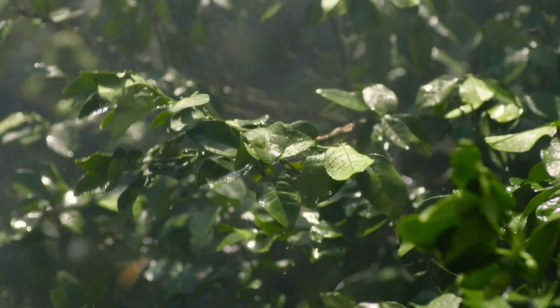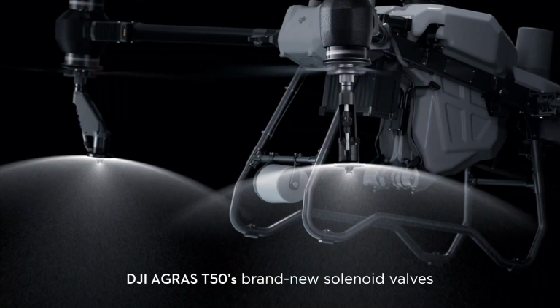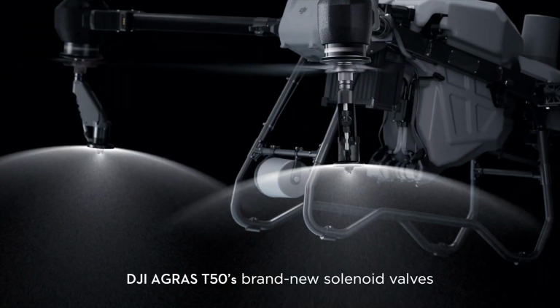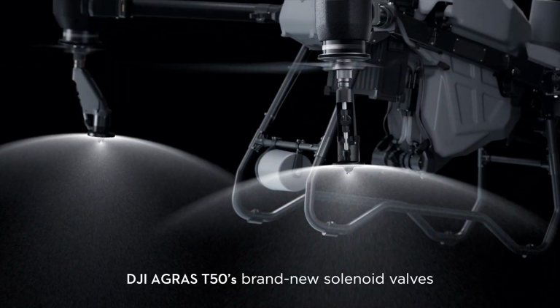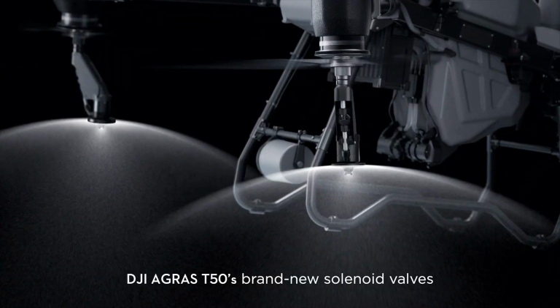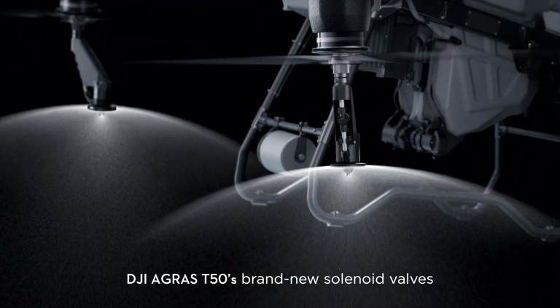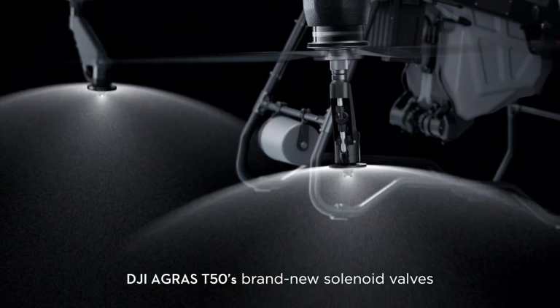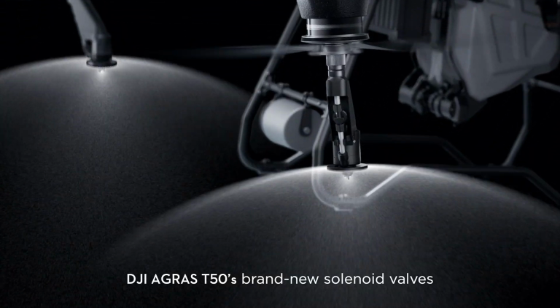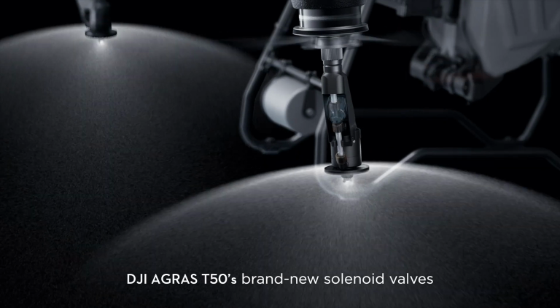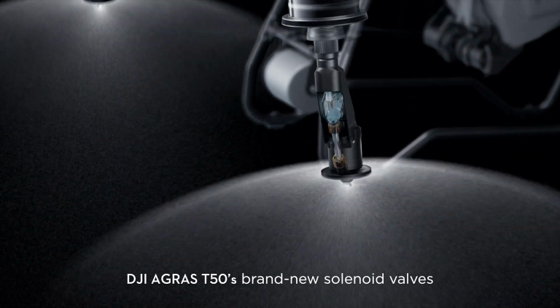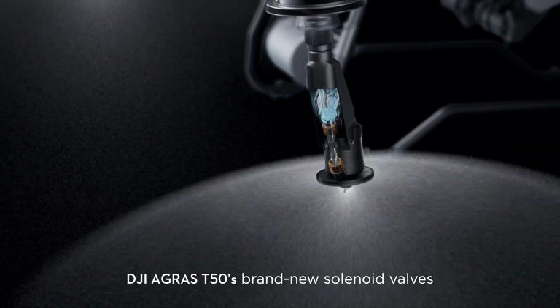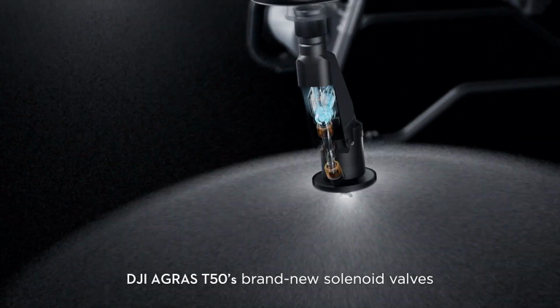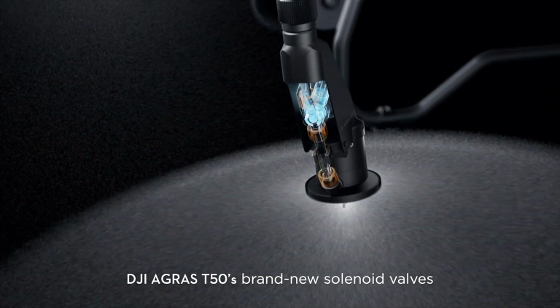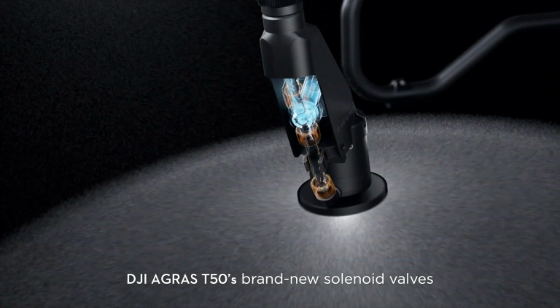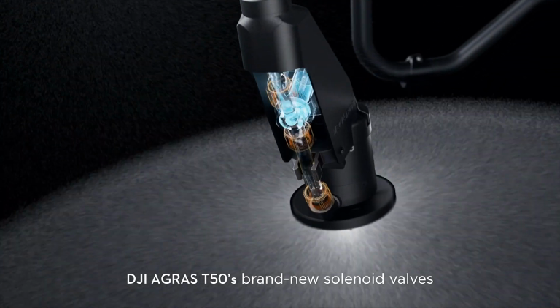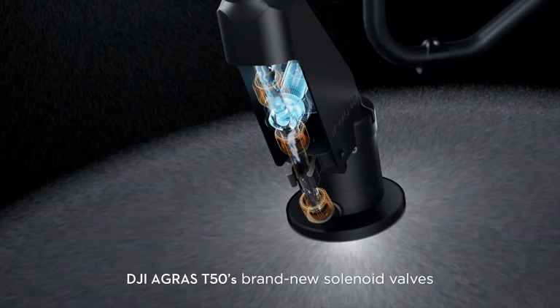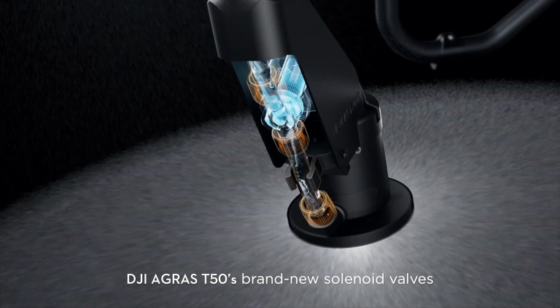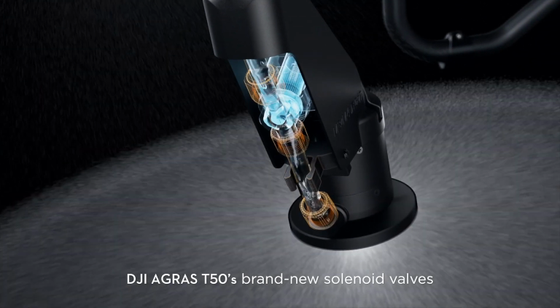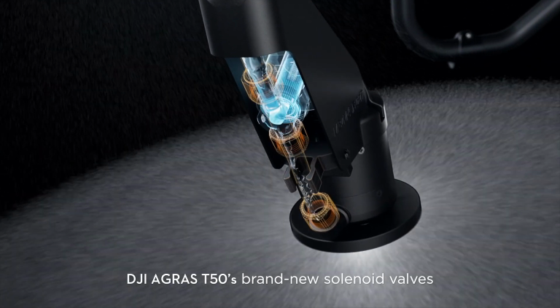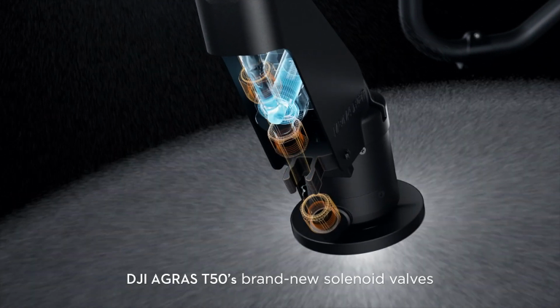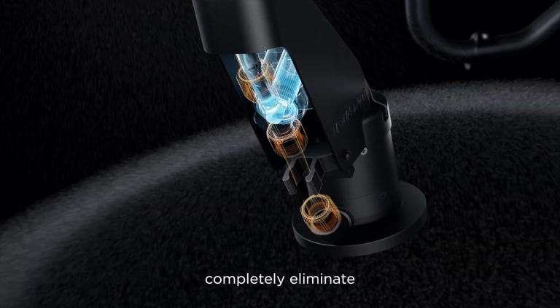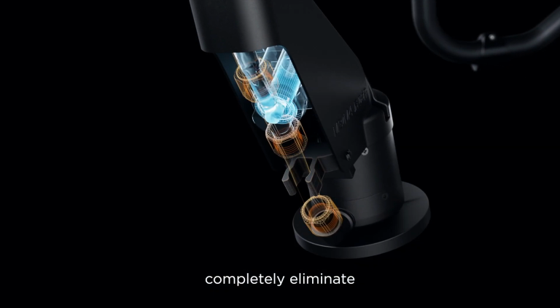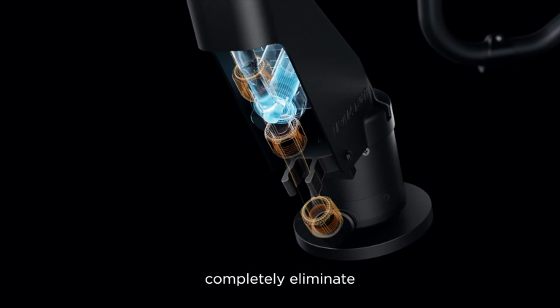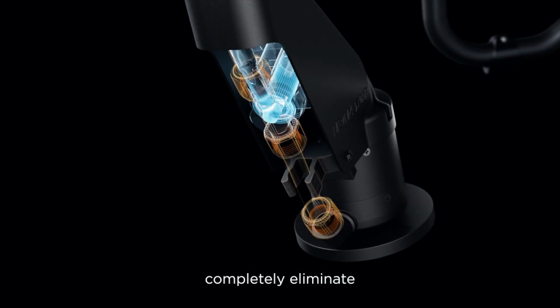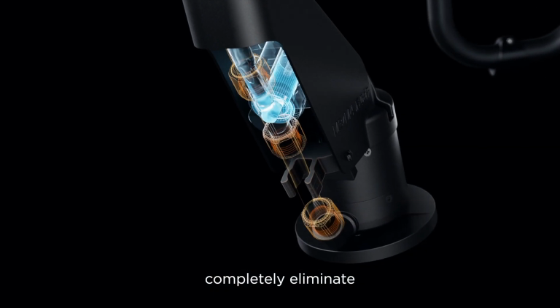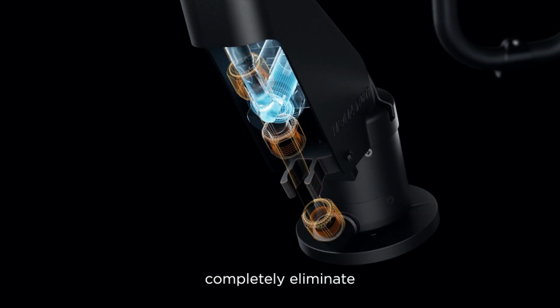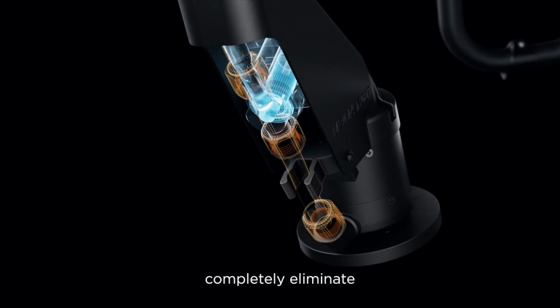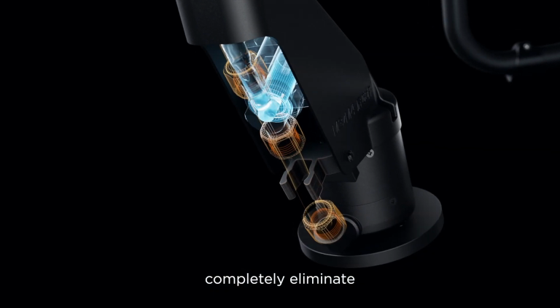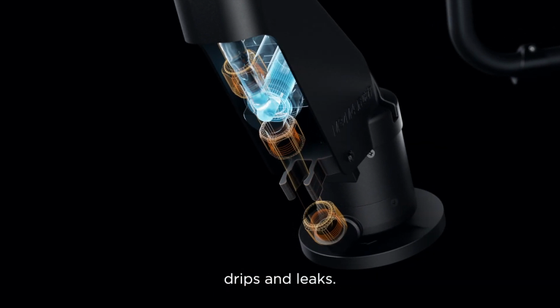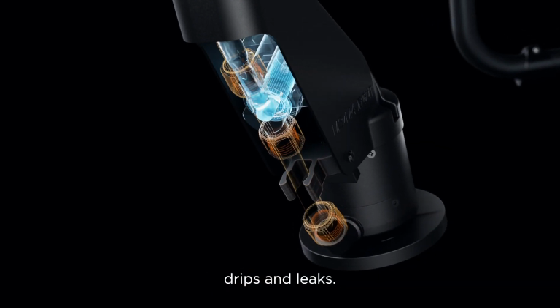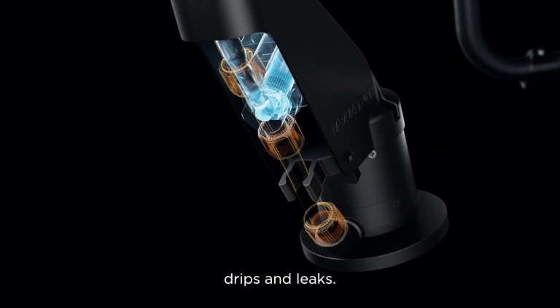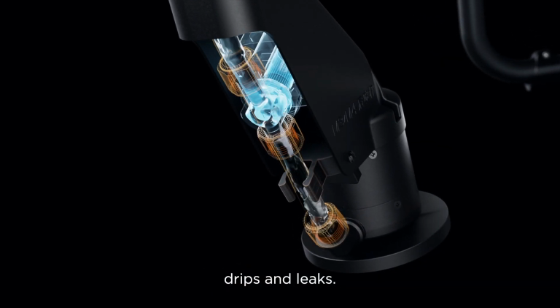The DJI Agras T50's brand new solenoid valves completely eliminate drips and leaks.